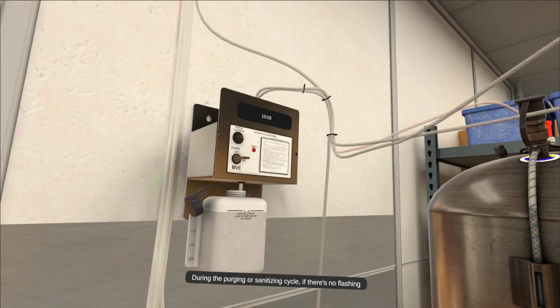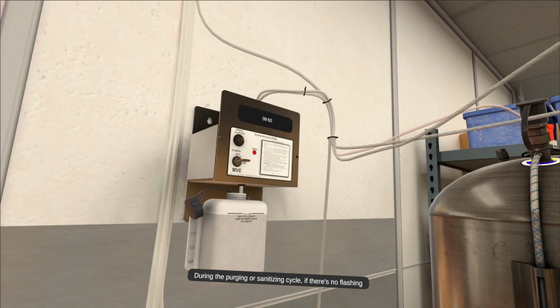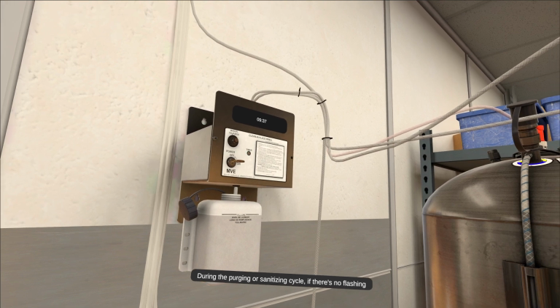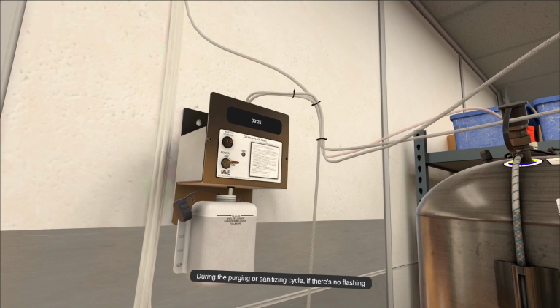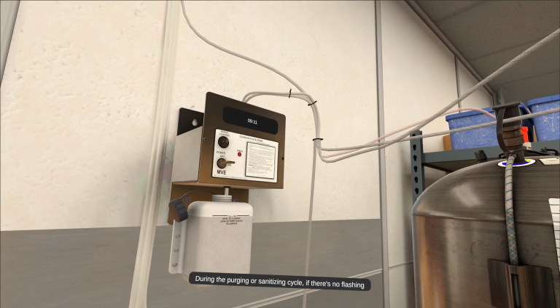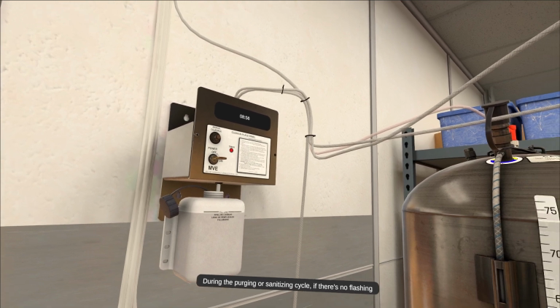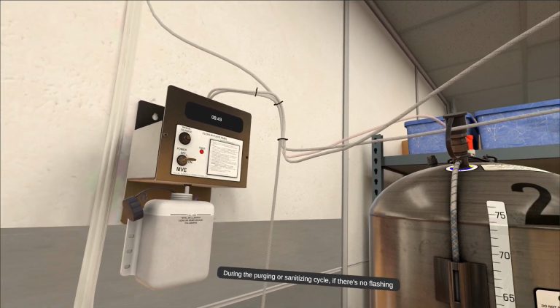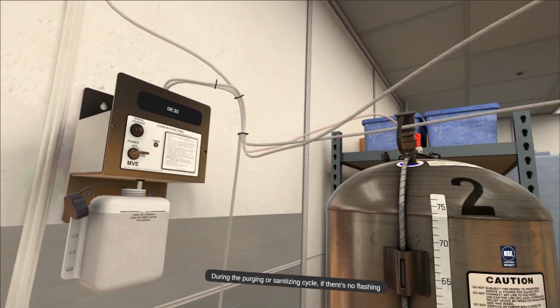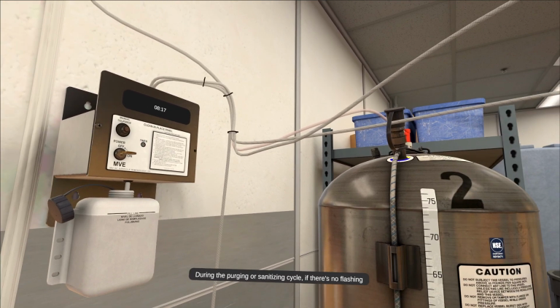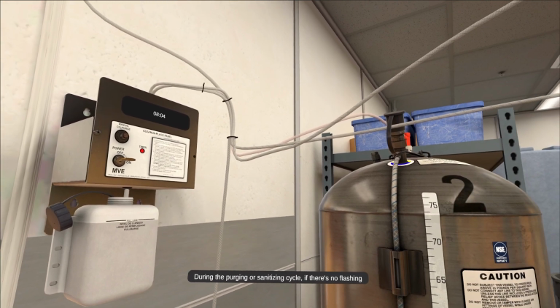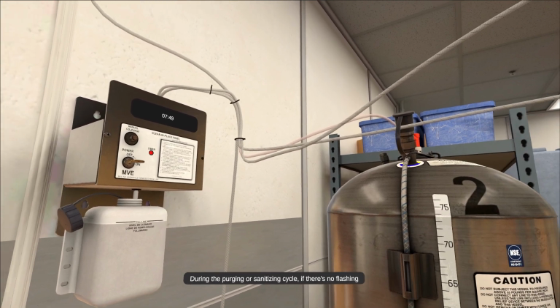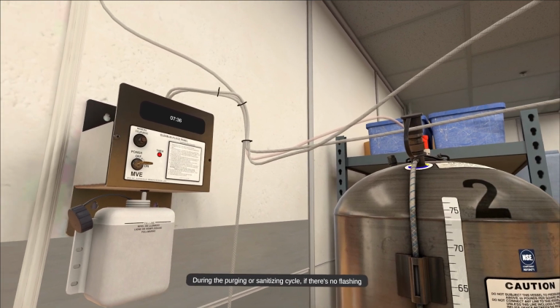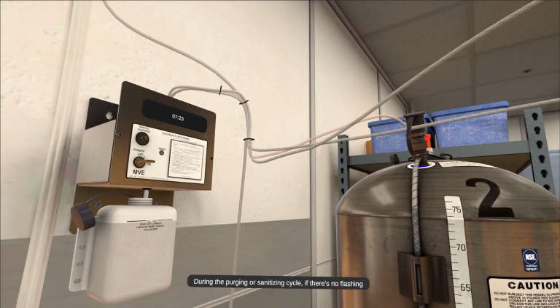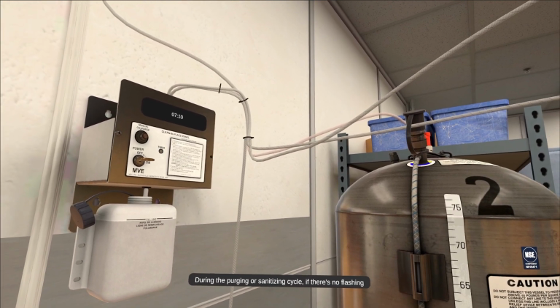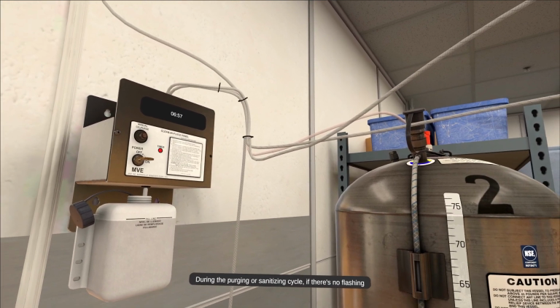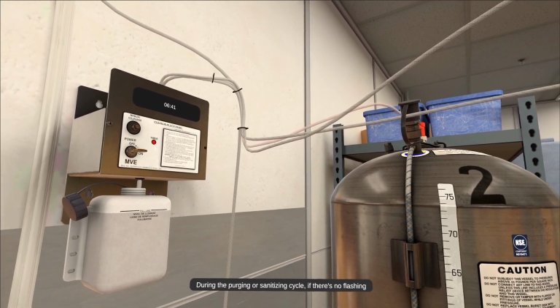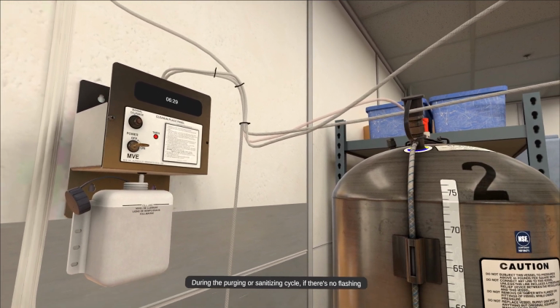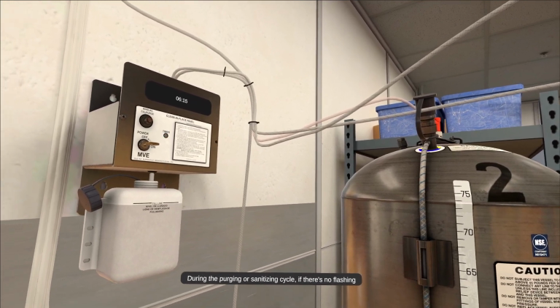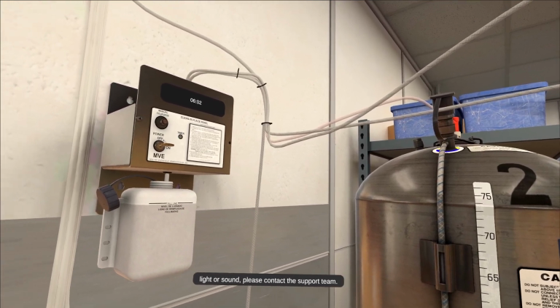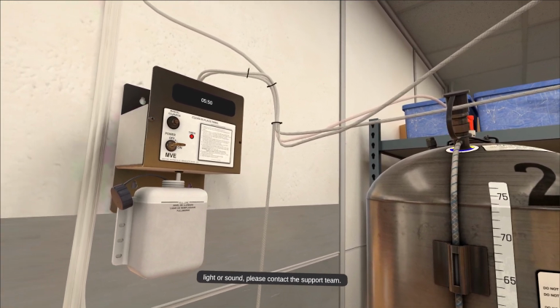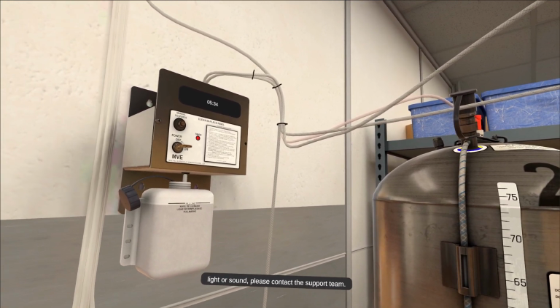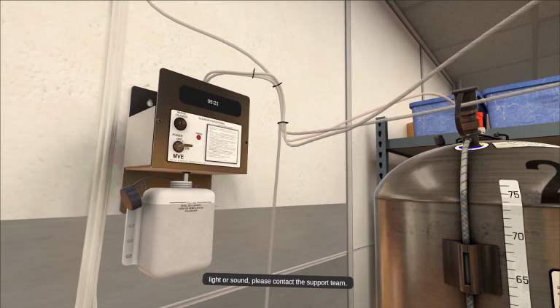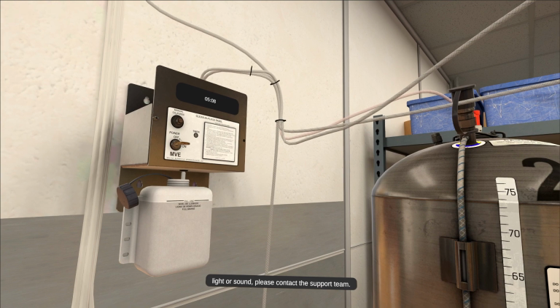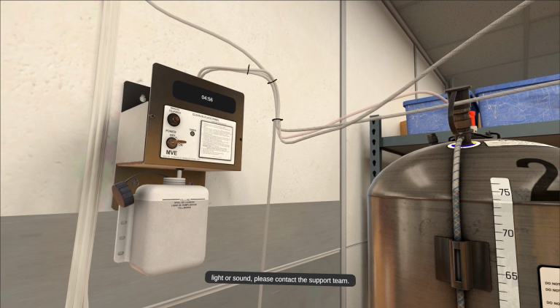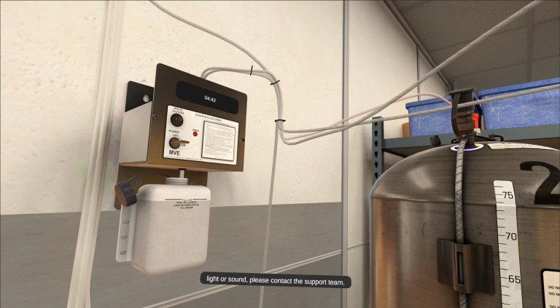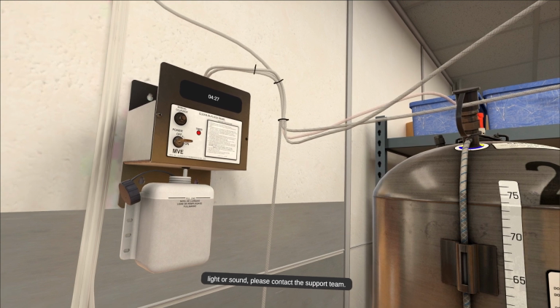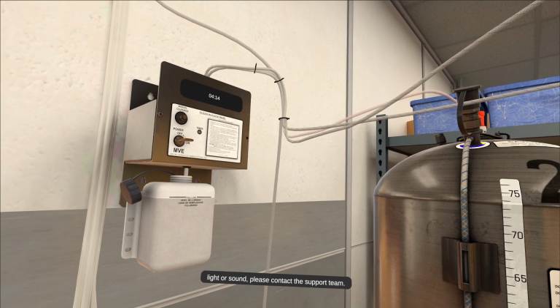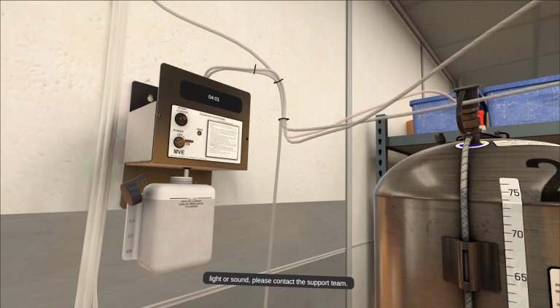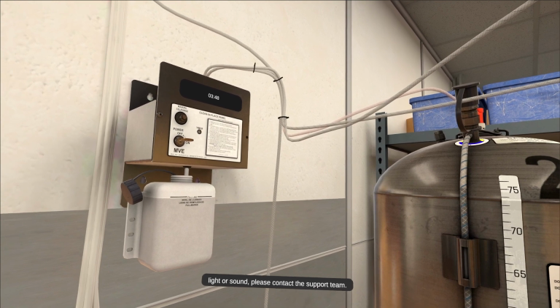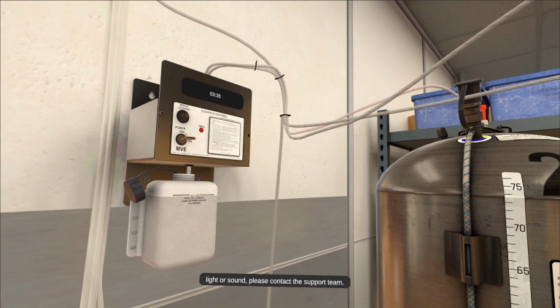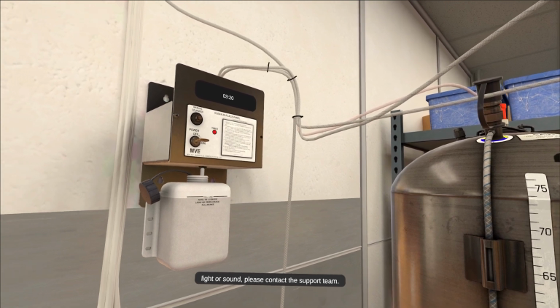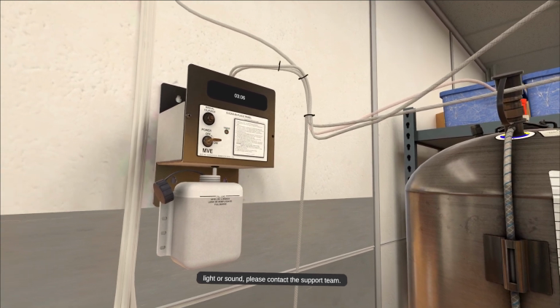During the purging or sanitizing cycle, if there is no flashing light or sound, please contact the support team.